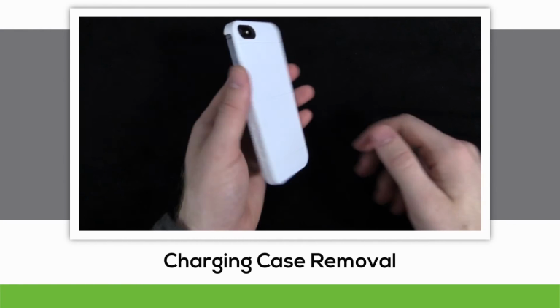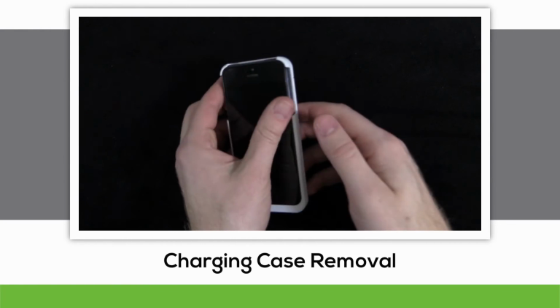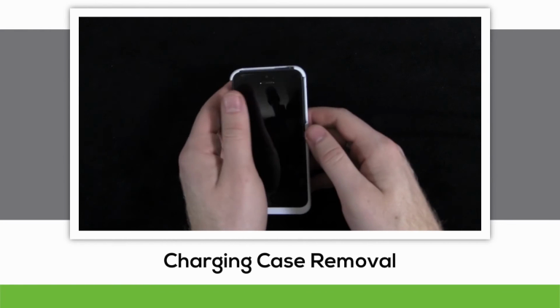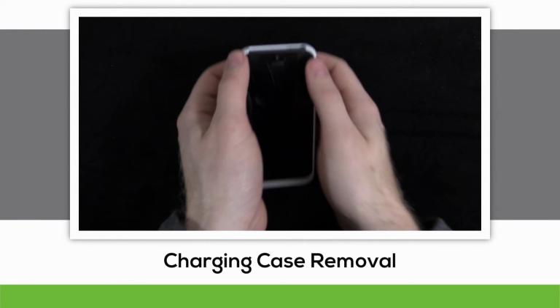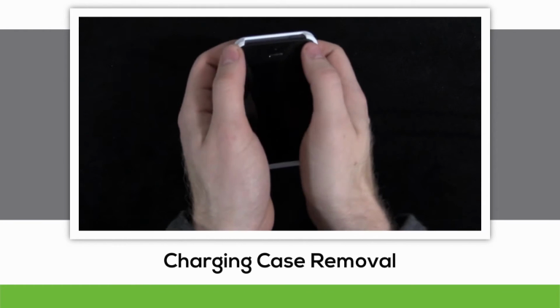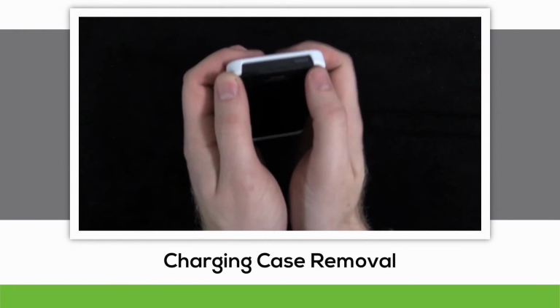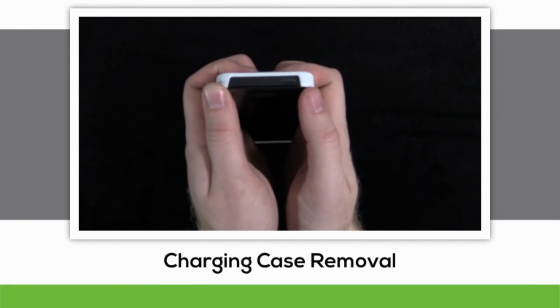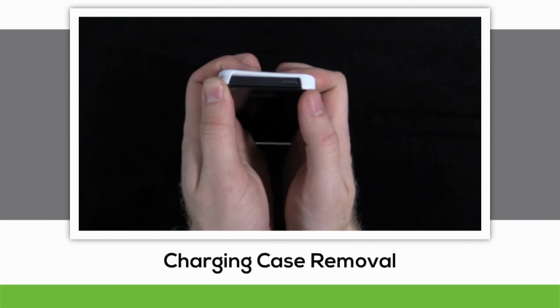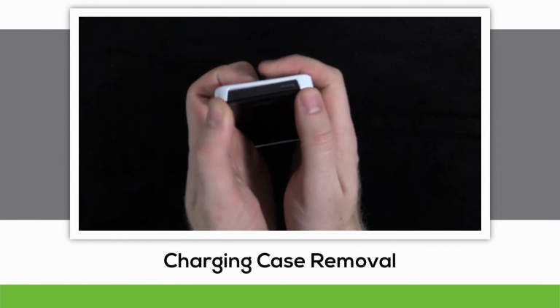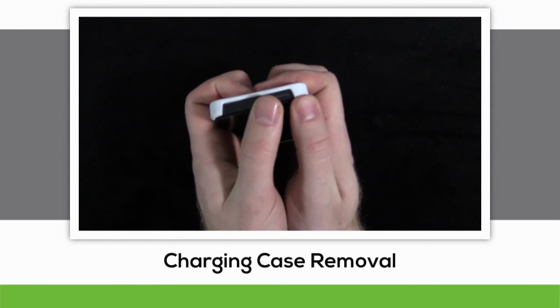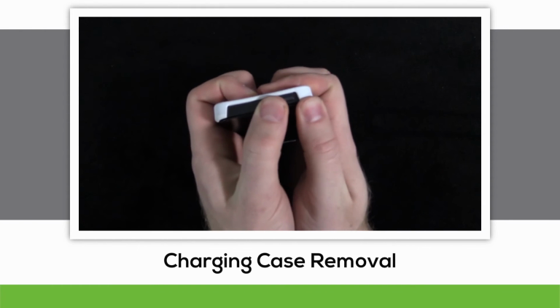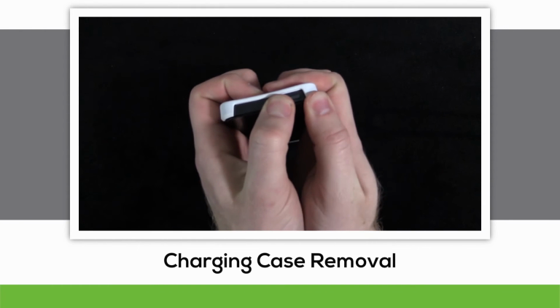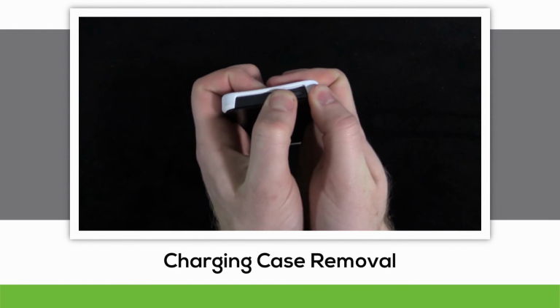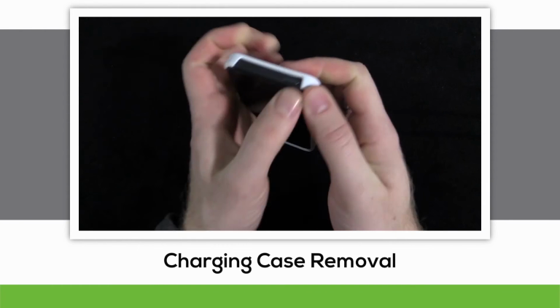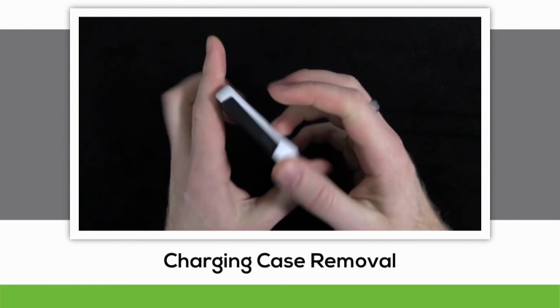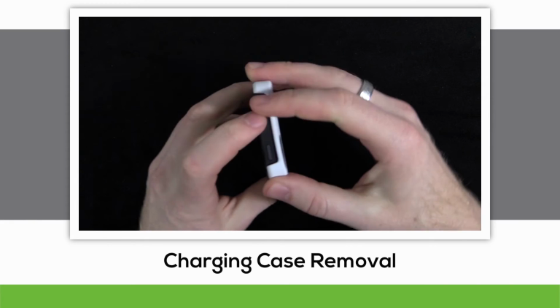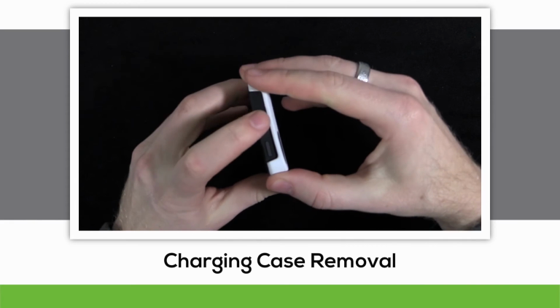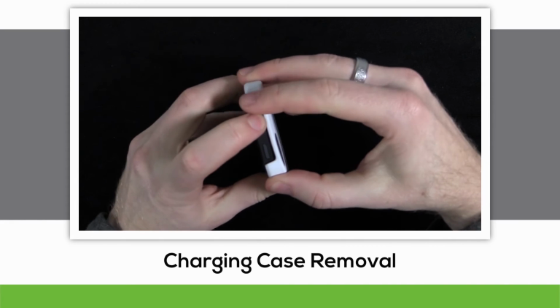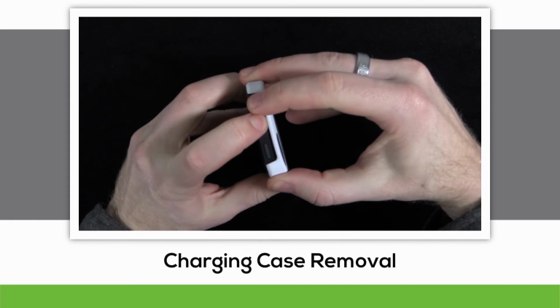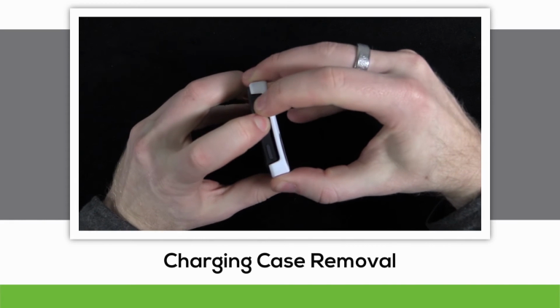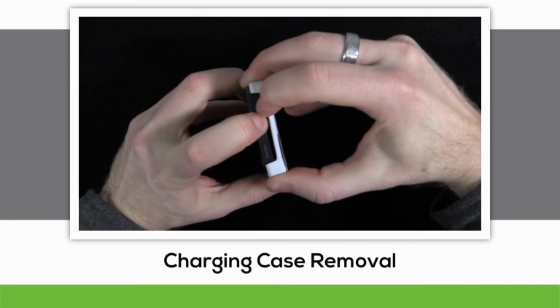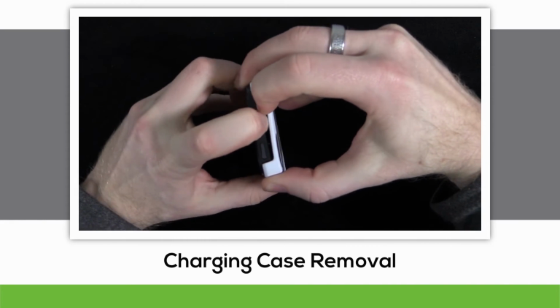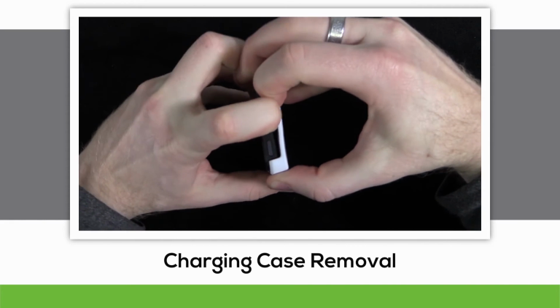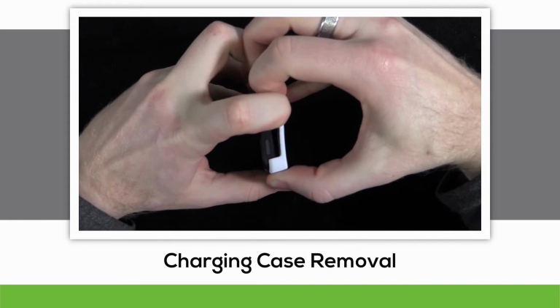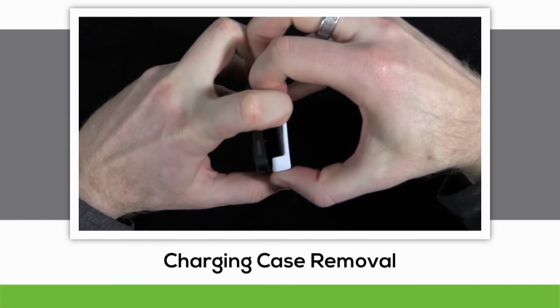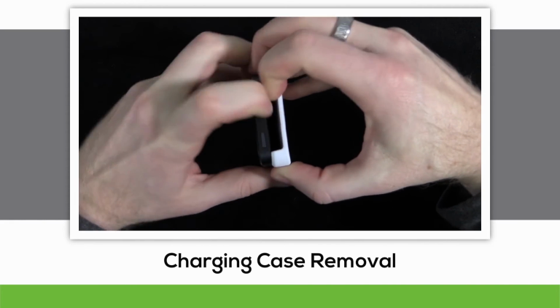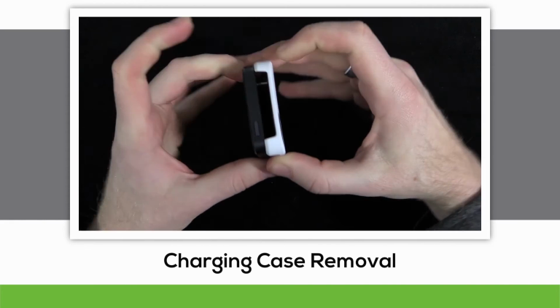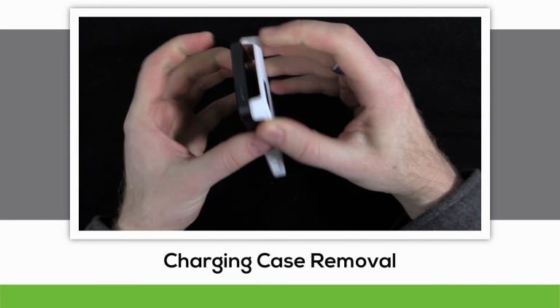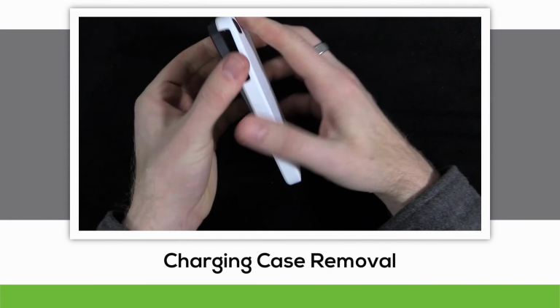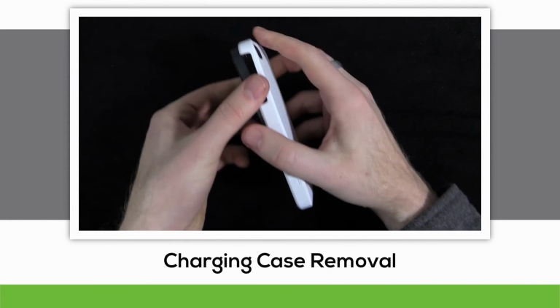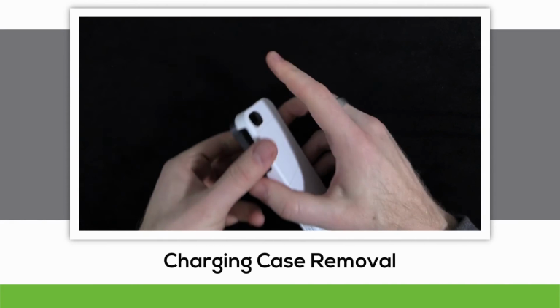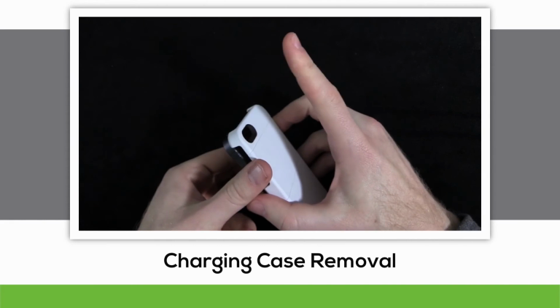To remove the charging case, gently pull apart the top of the case from the top of the device, and use the top of the case as leverage to slide your device on out.